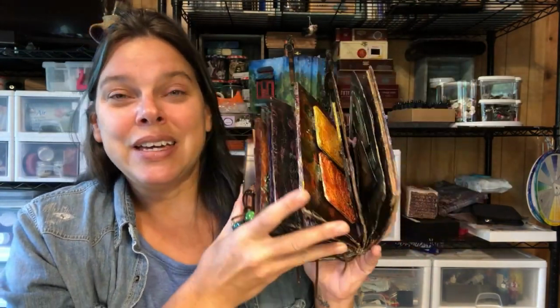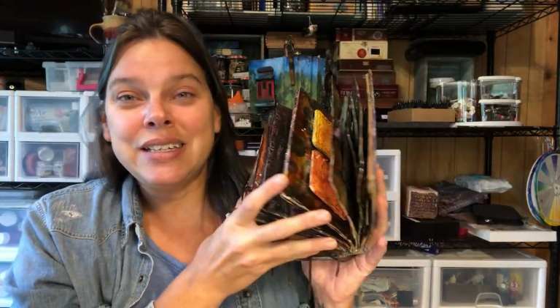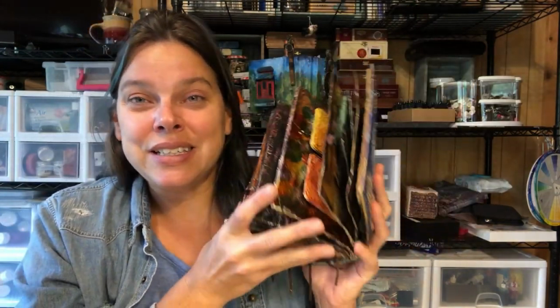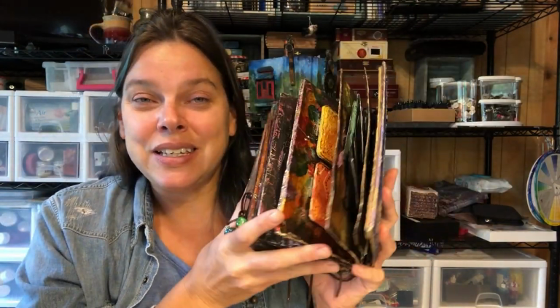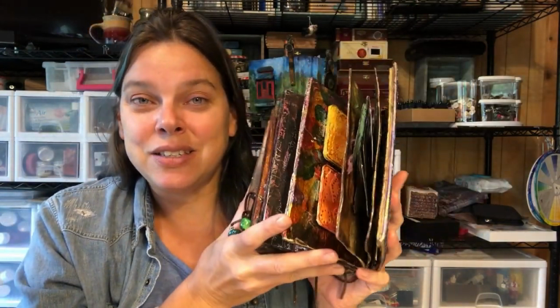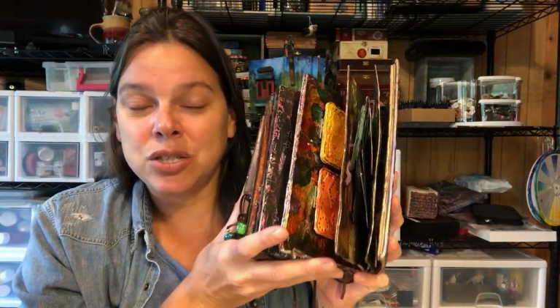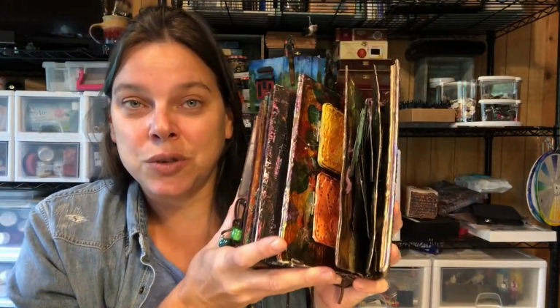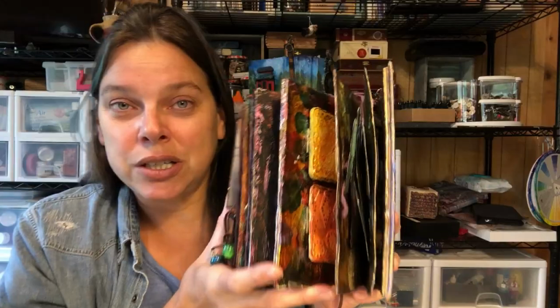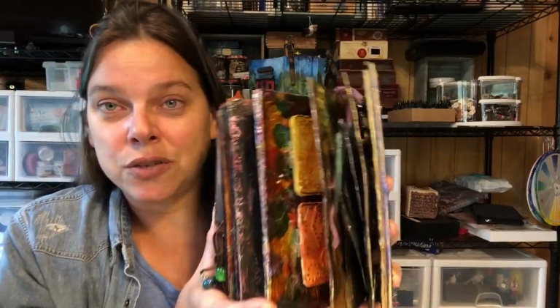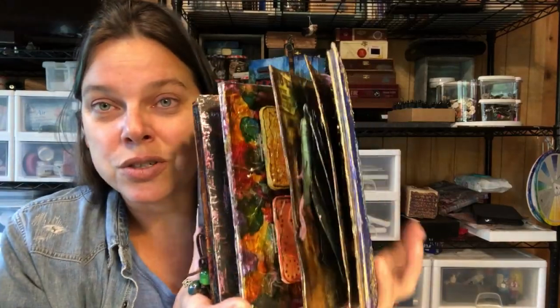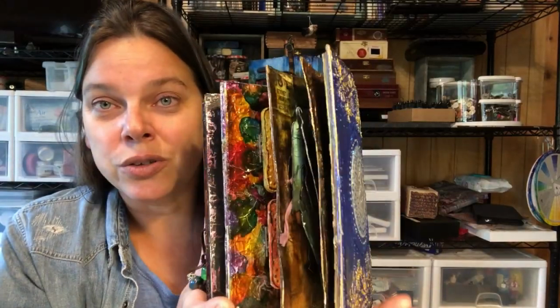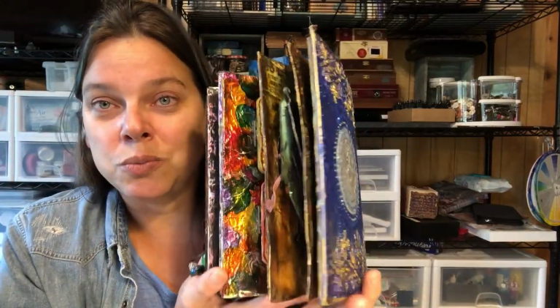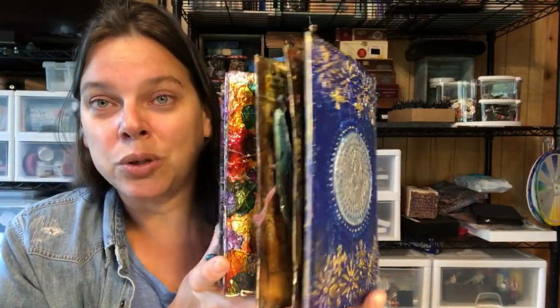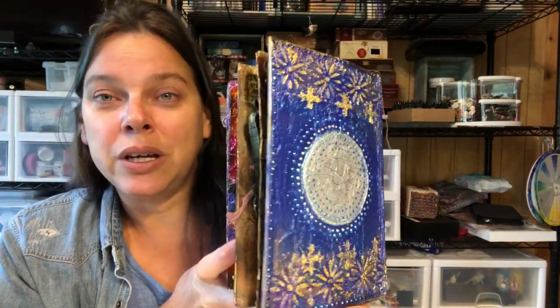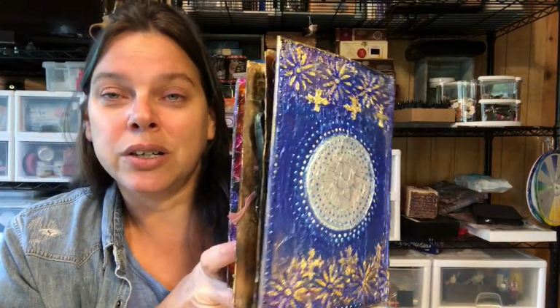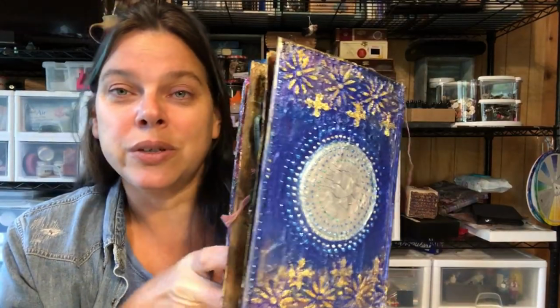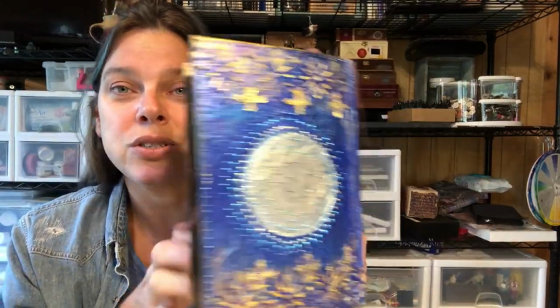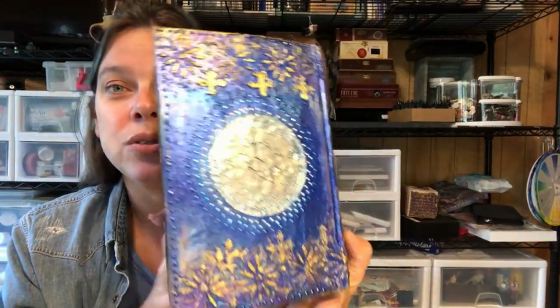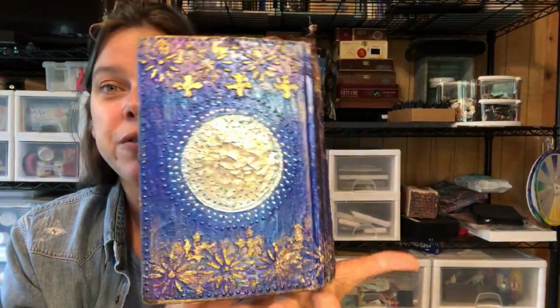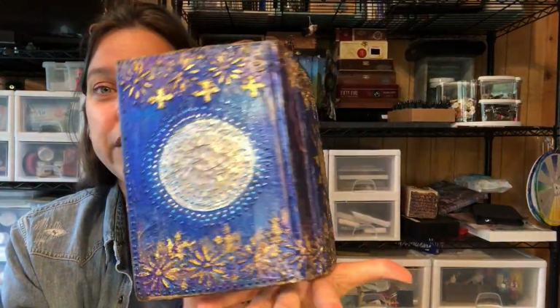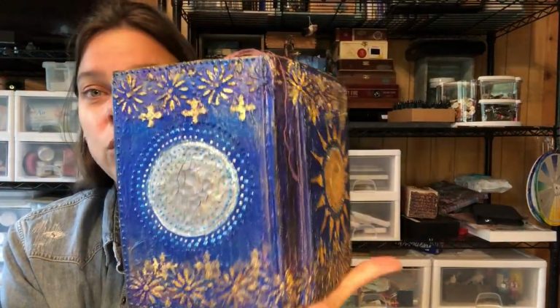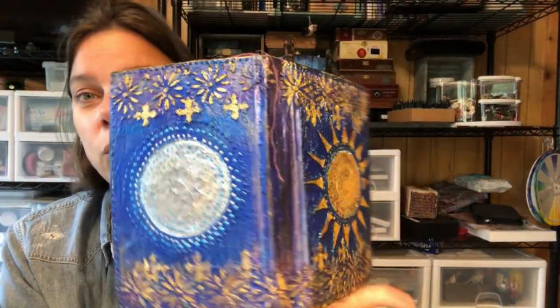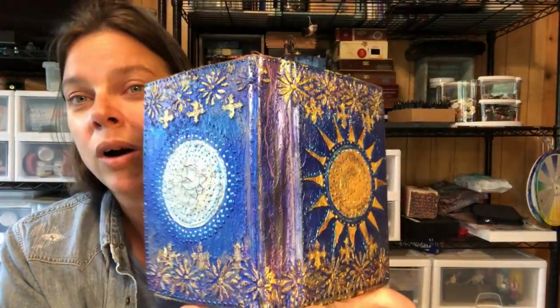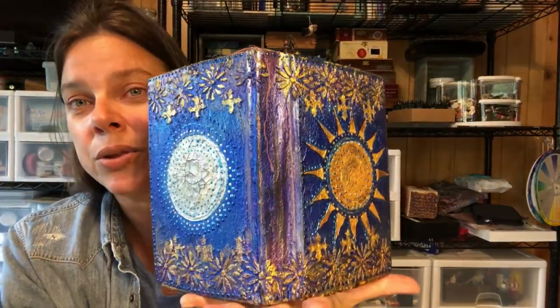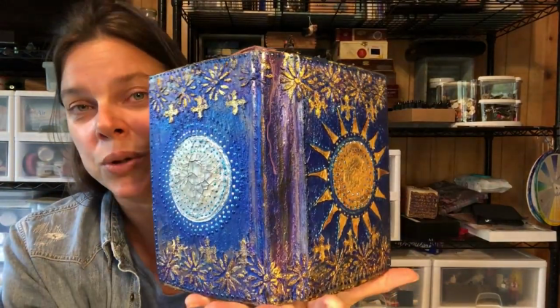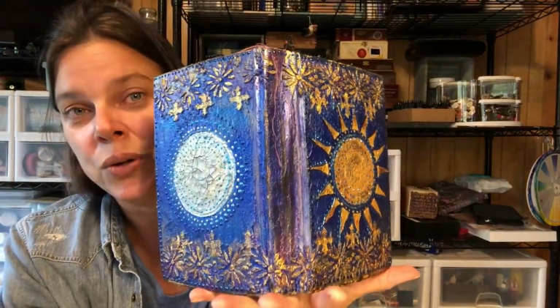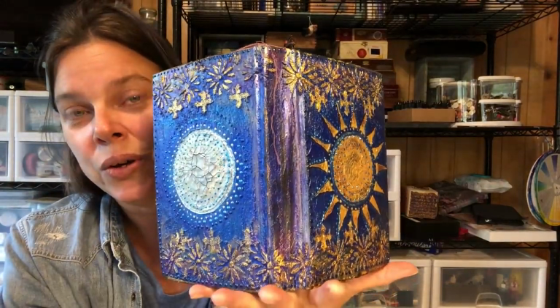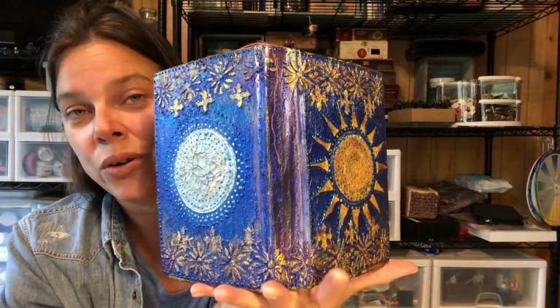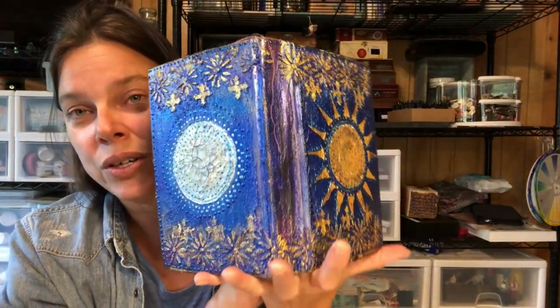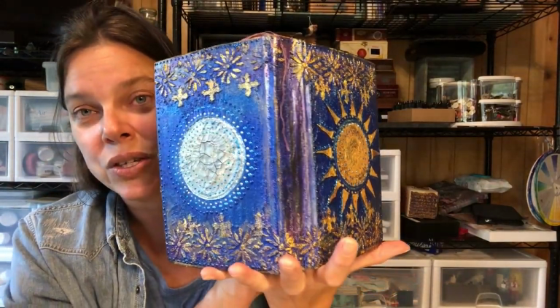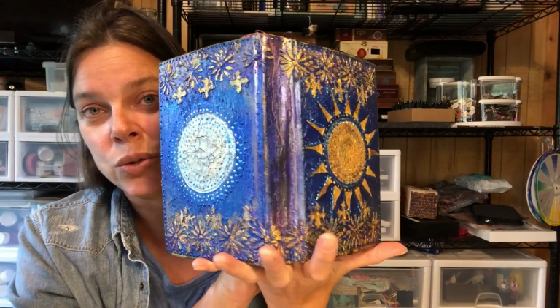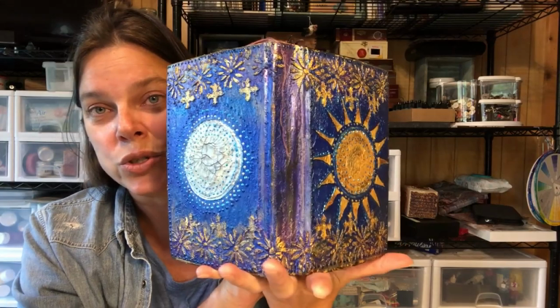In today's edition of Creating Your First Altered Book, we are going to do the final walkthrough on this gorgeous project.